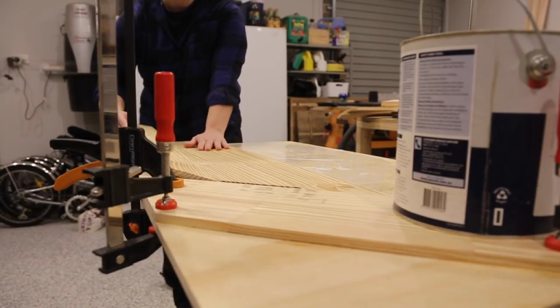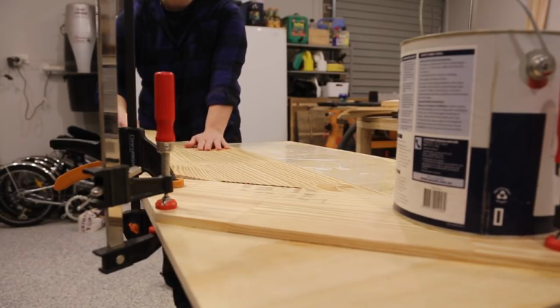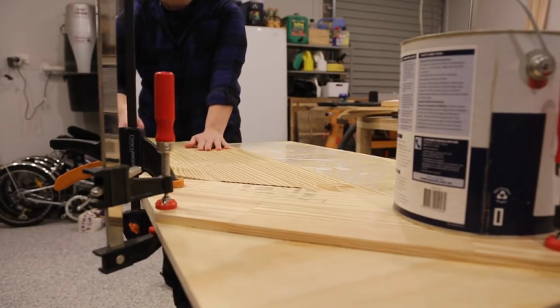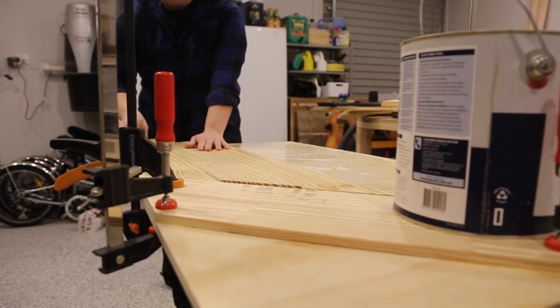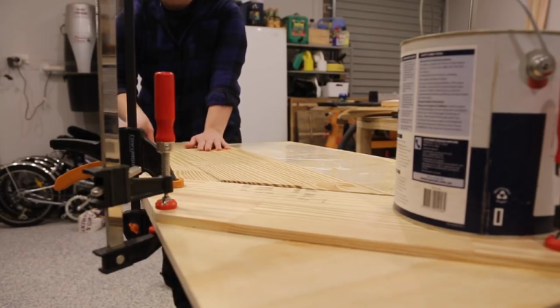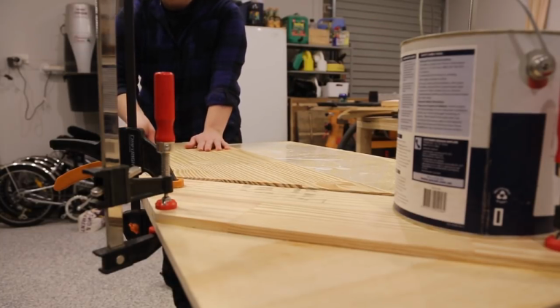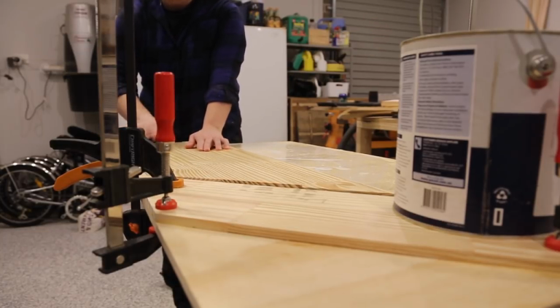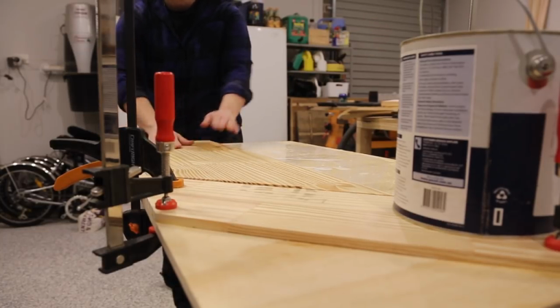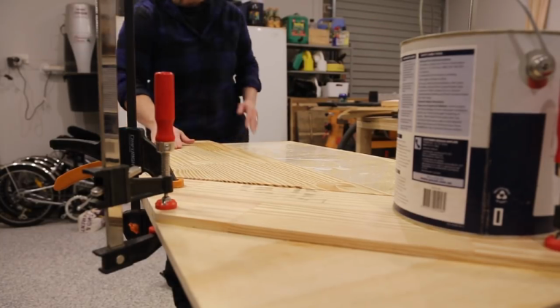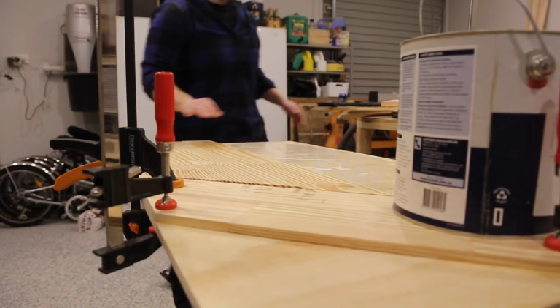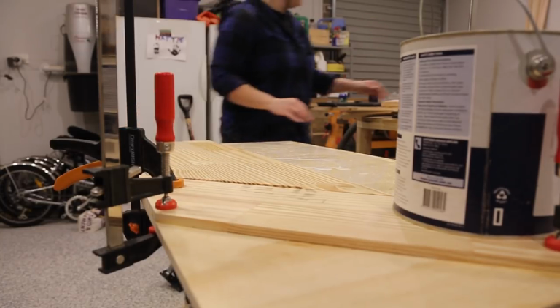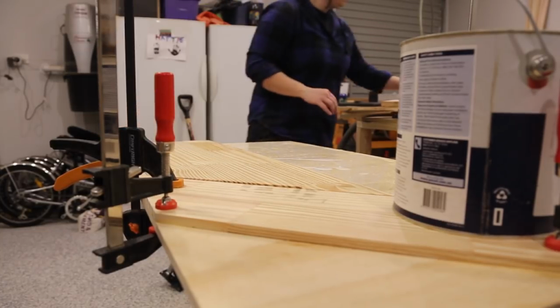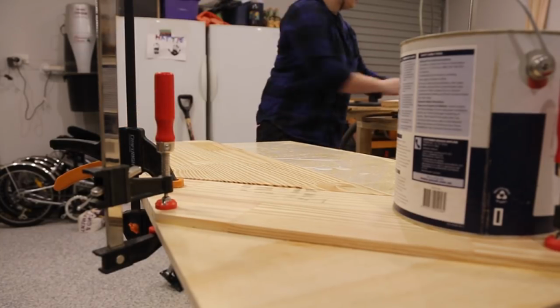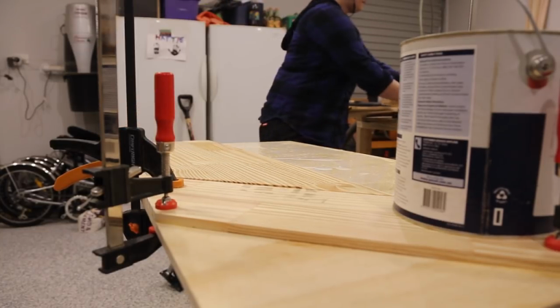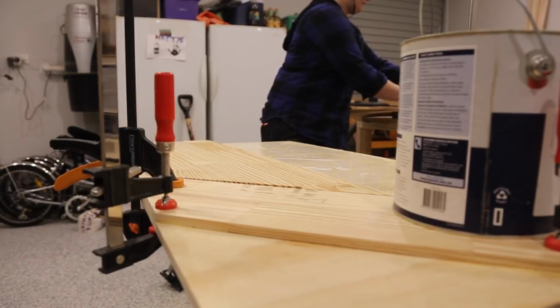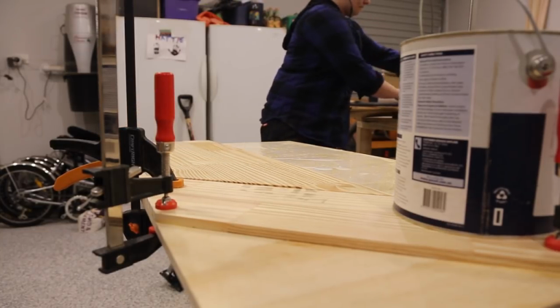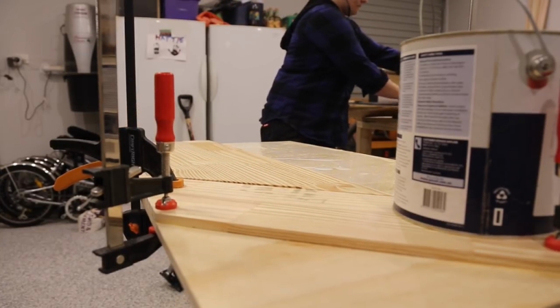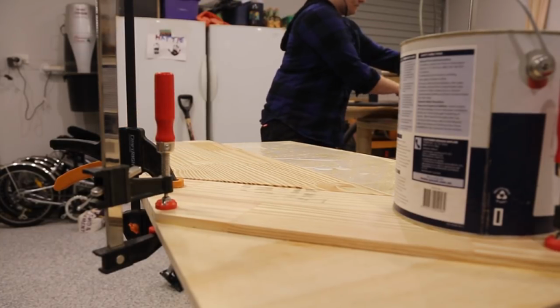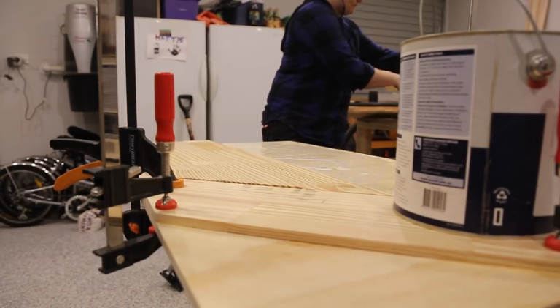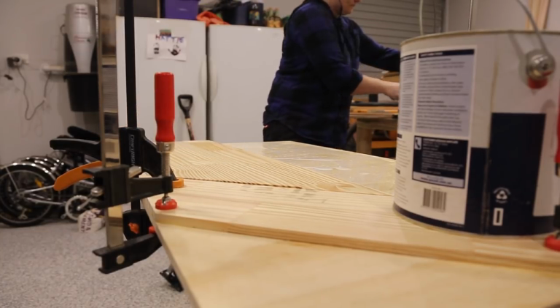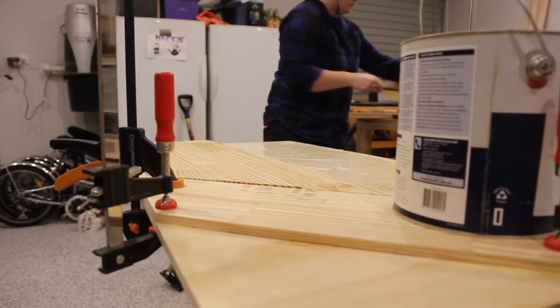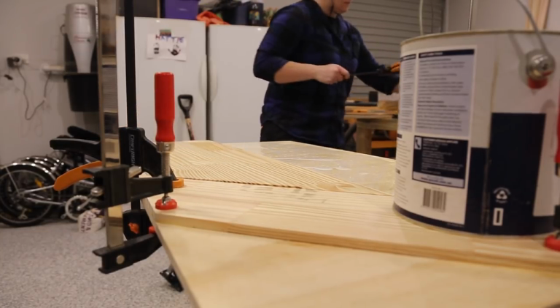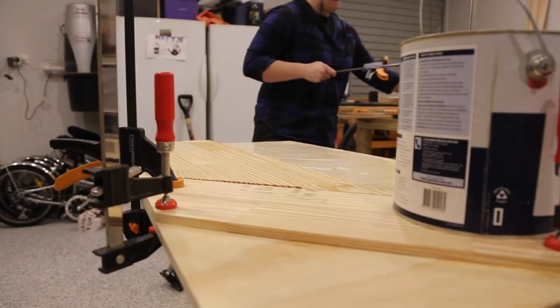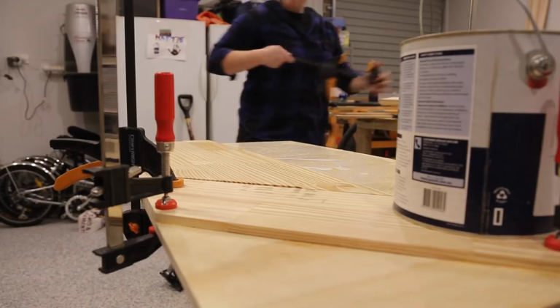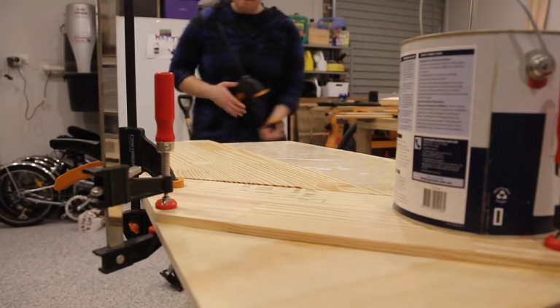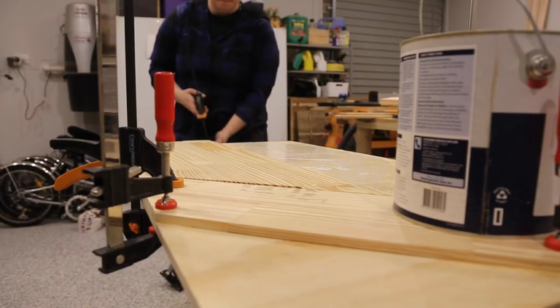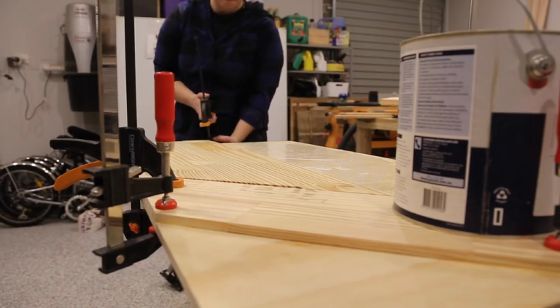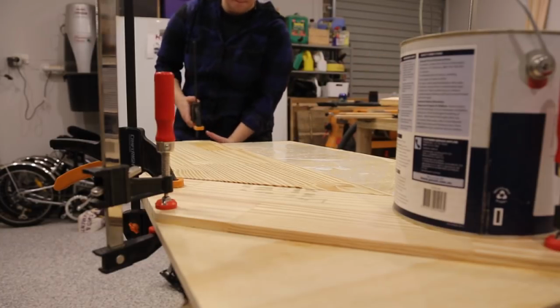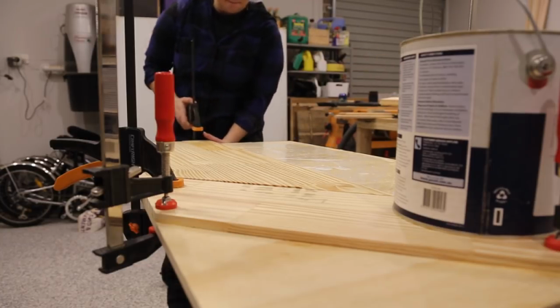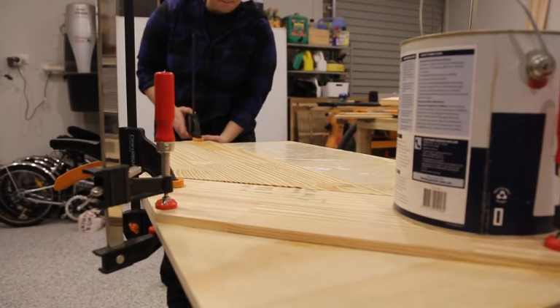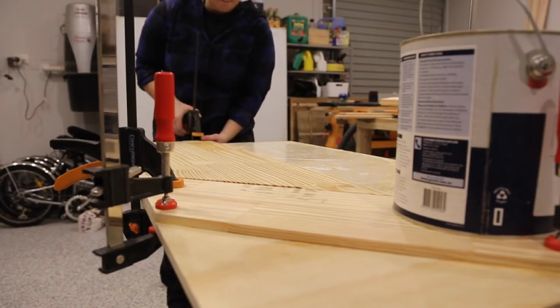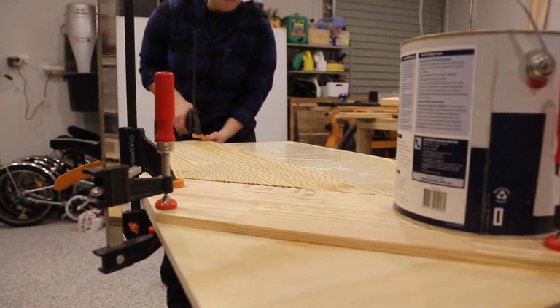I then found everything that was heavy in my shop — which was mostly paint tins — and put them on top of the table to act as clamps while it dried.